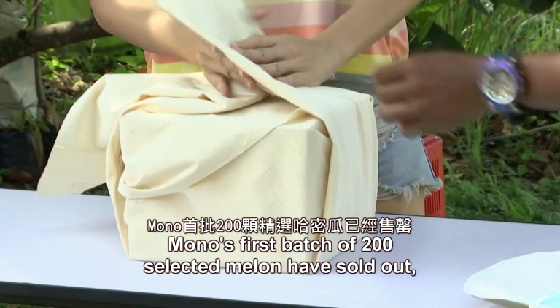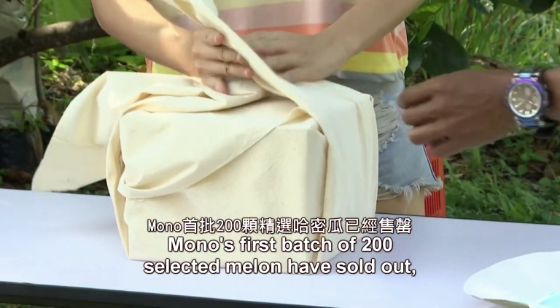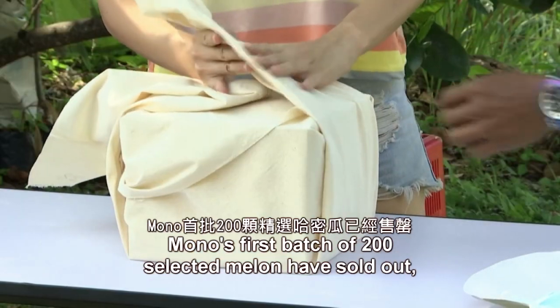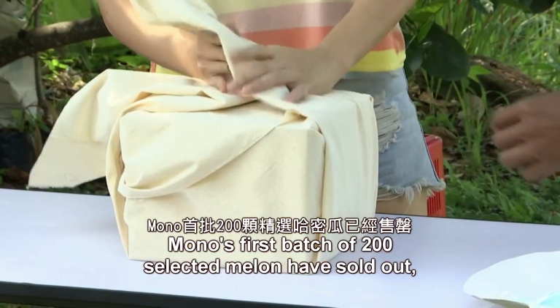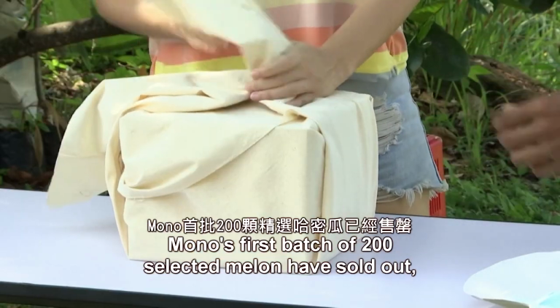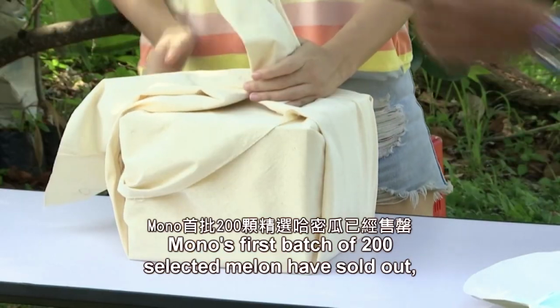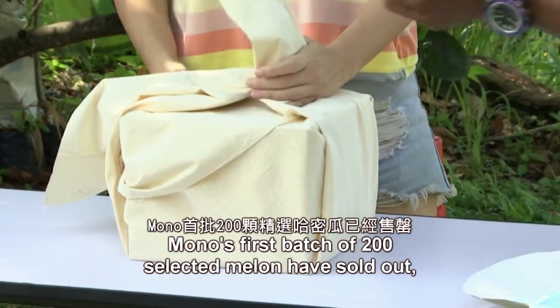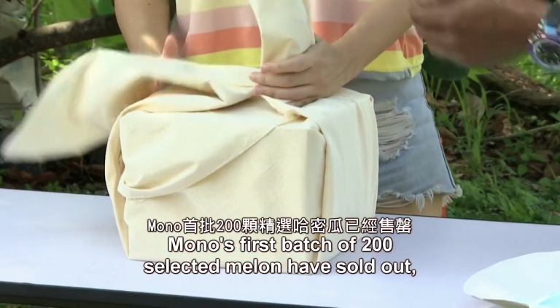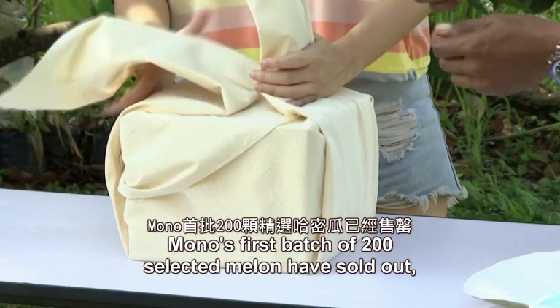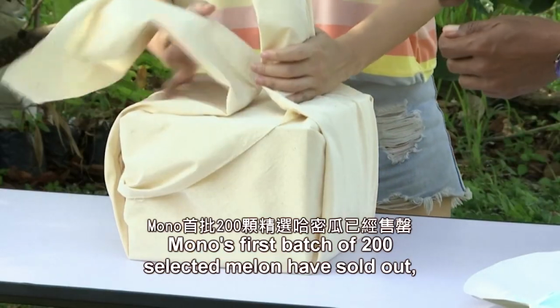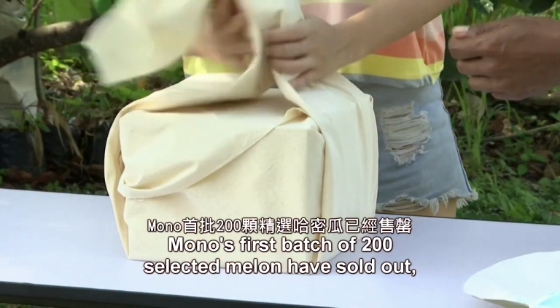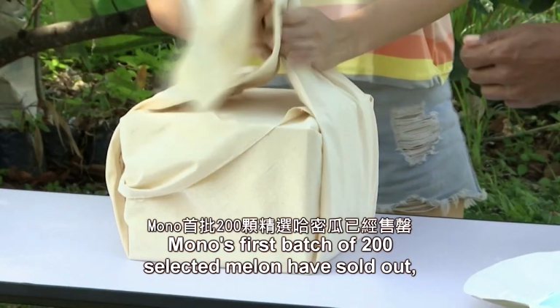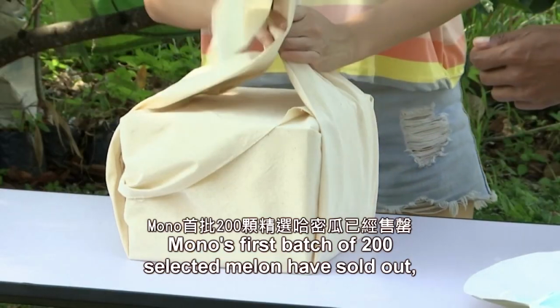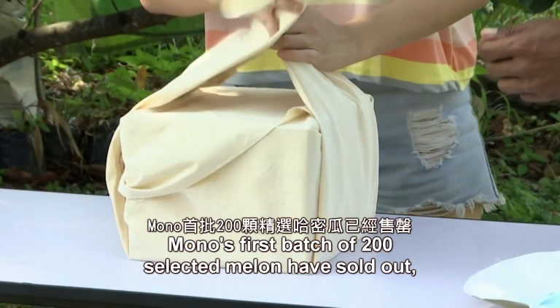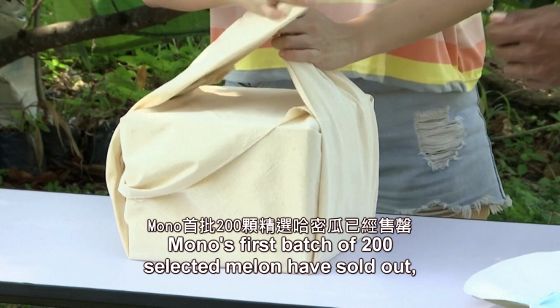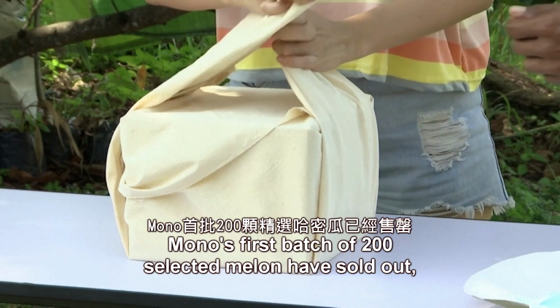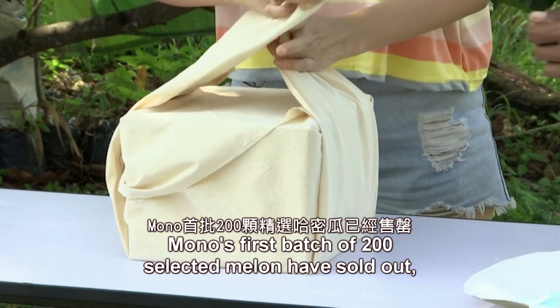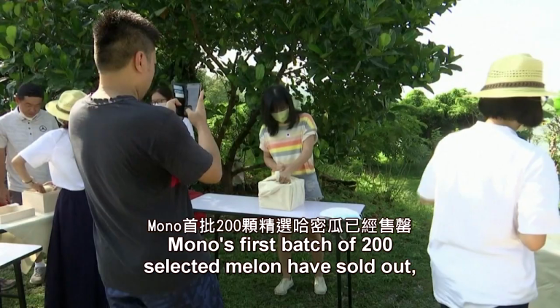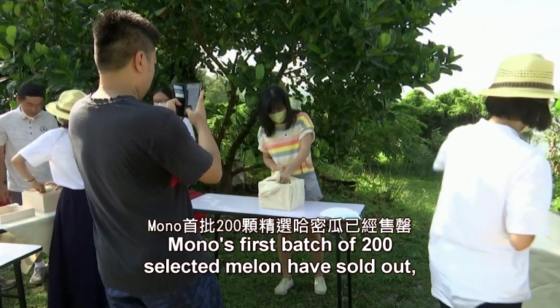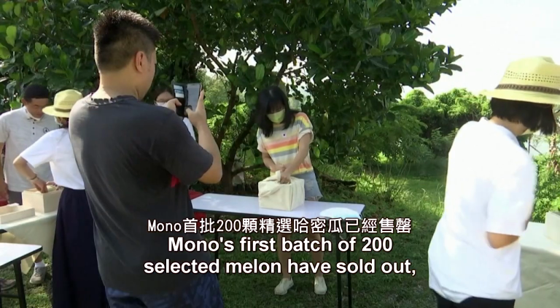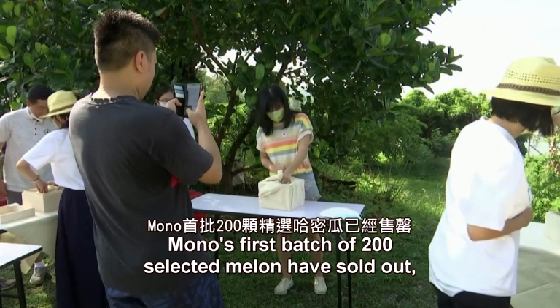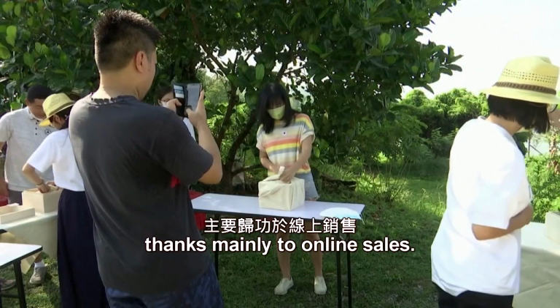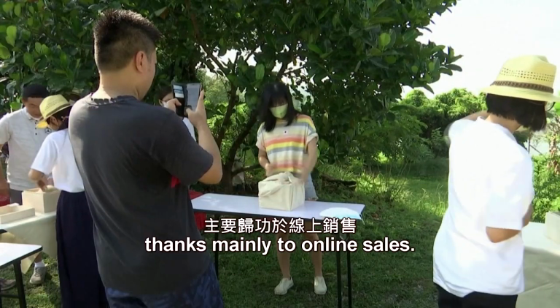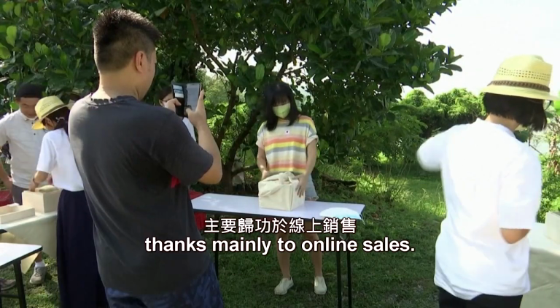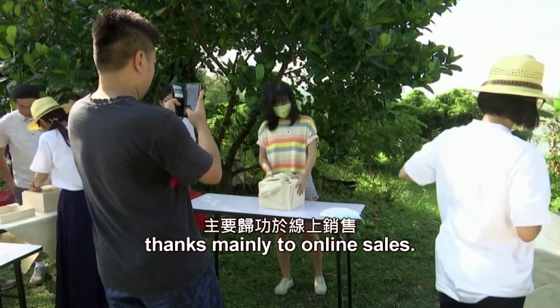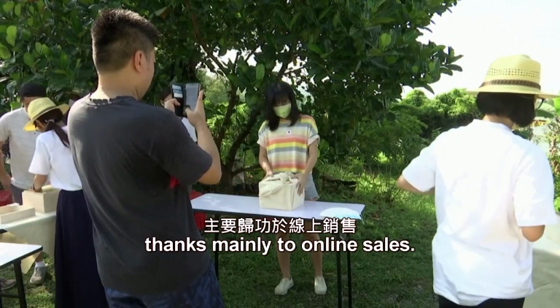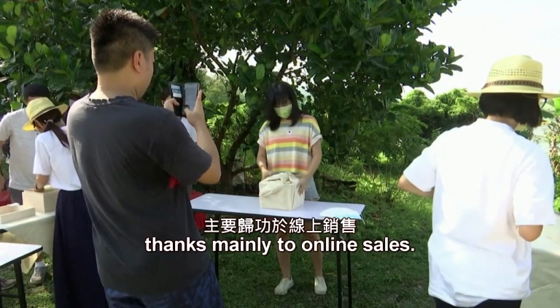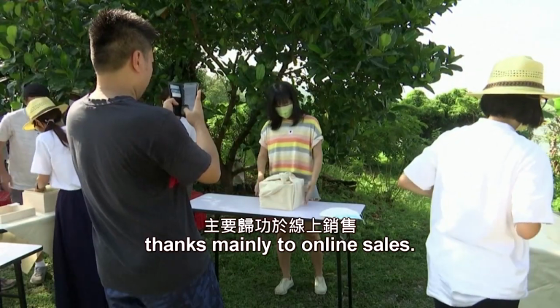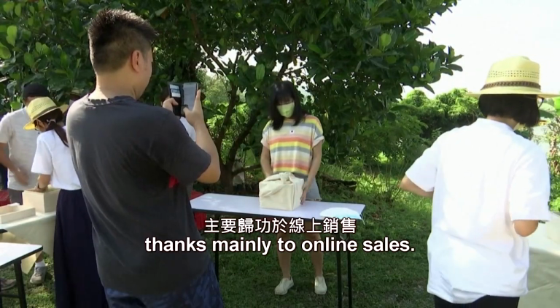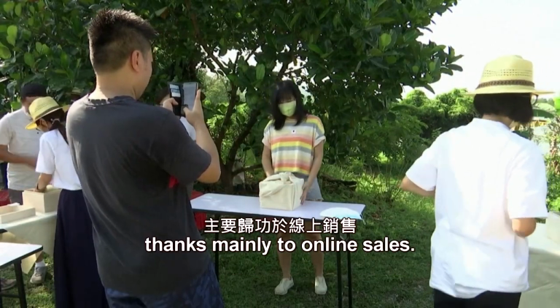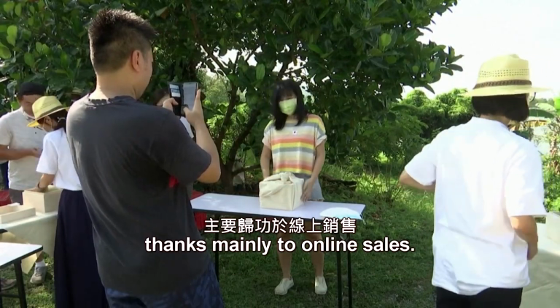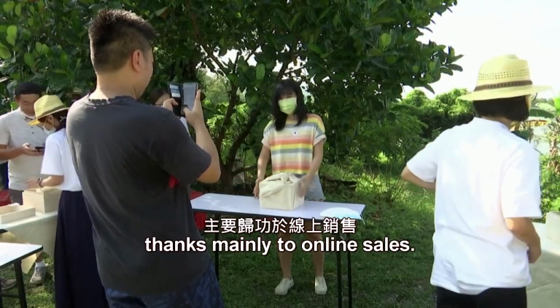Mono's first batch of 200 selected melons have sold out, thanks mainly to online sales.